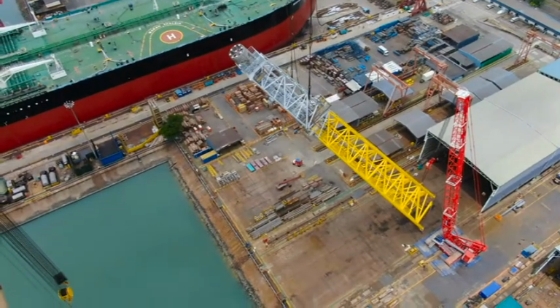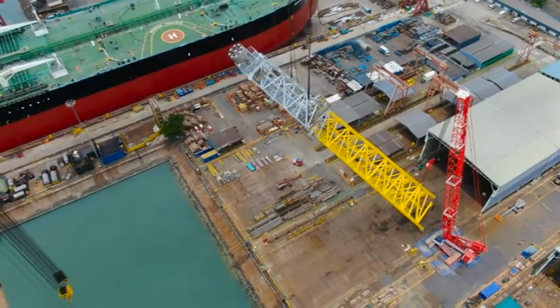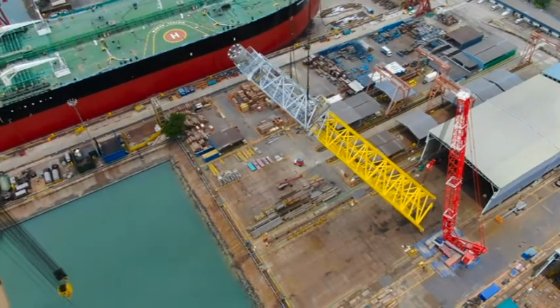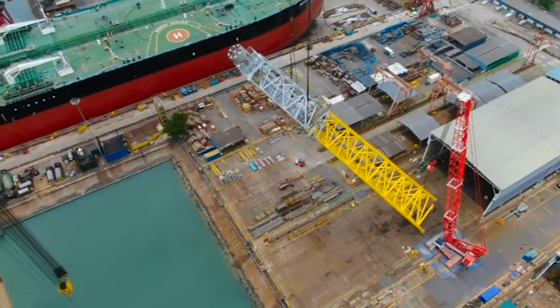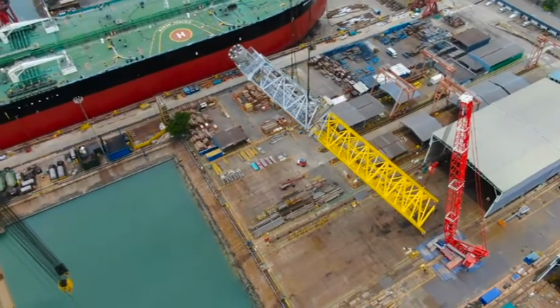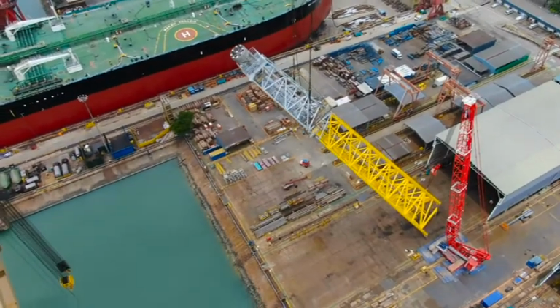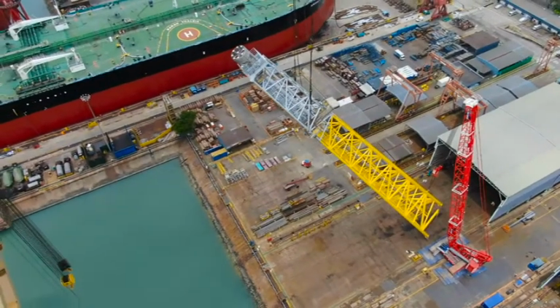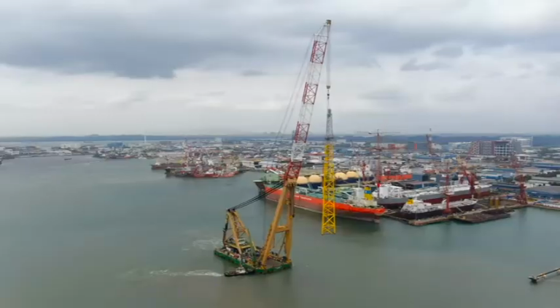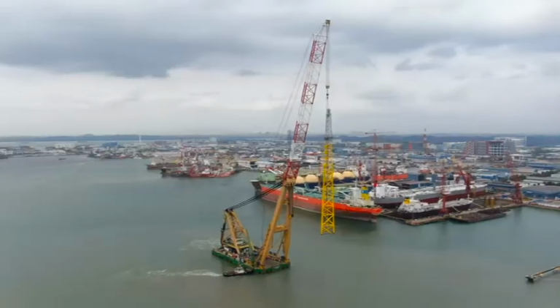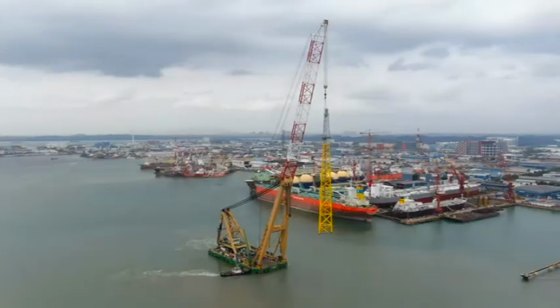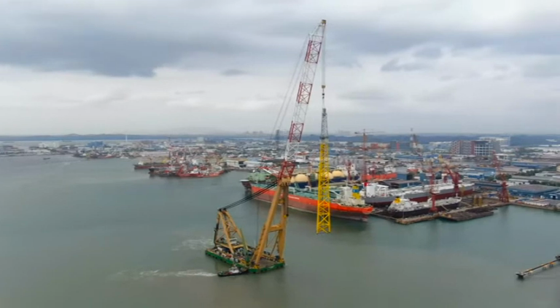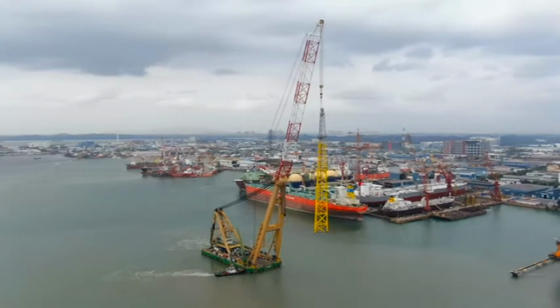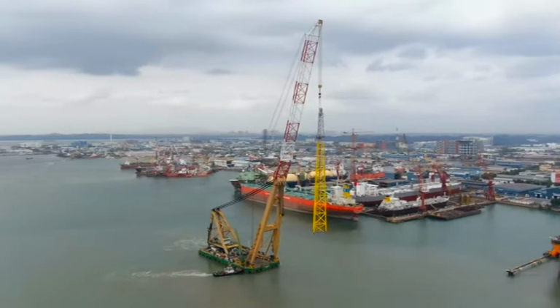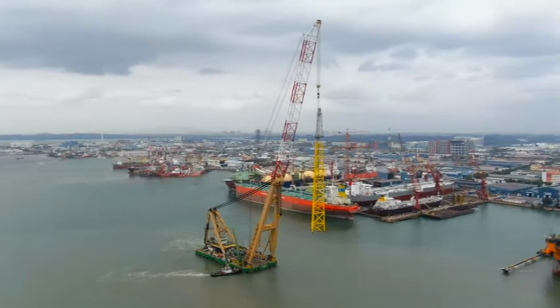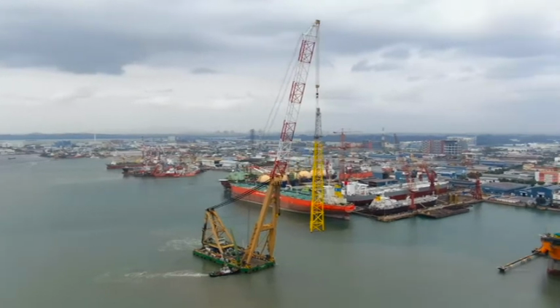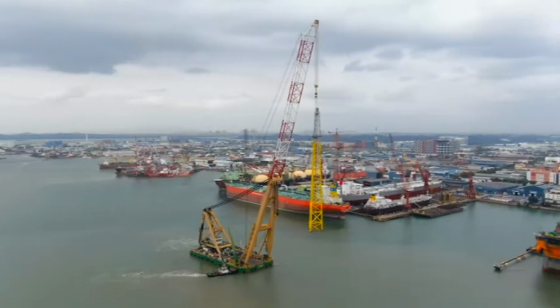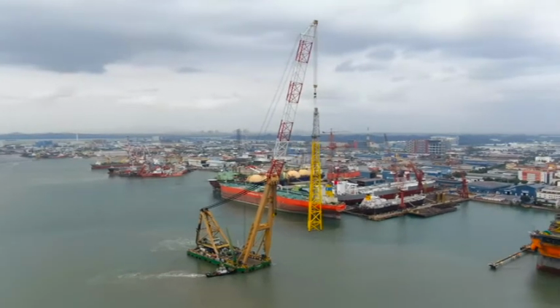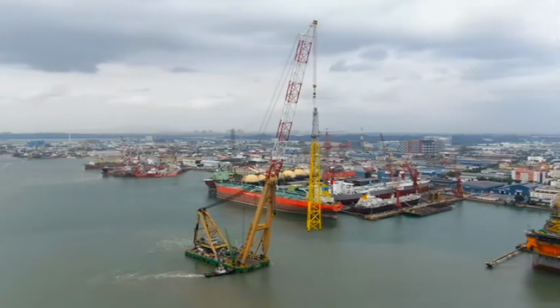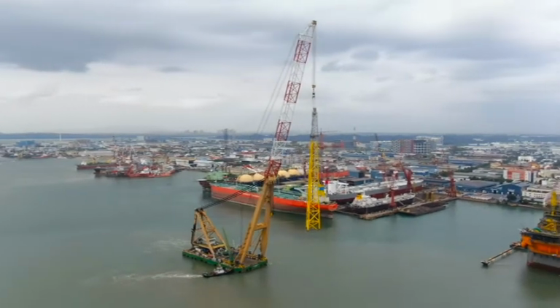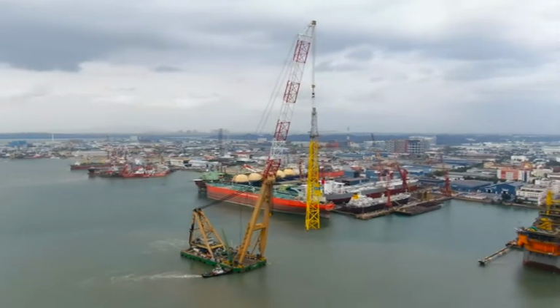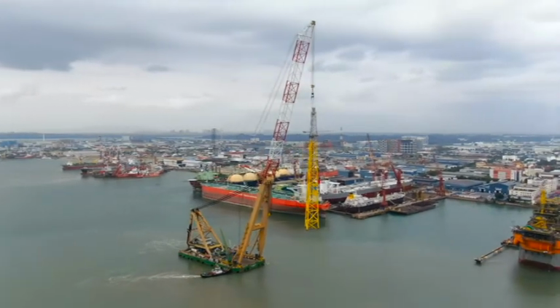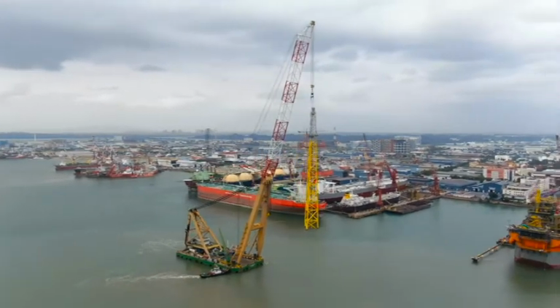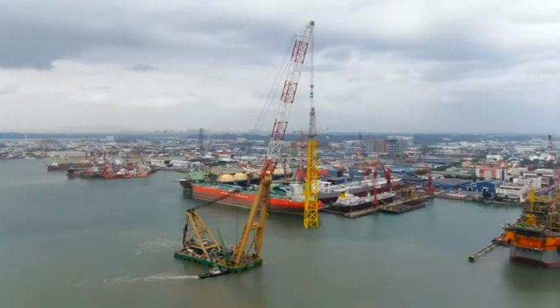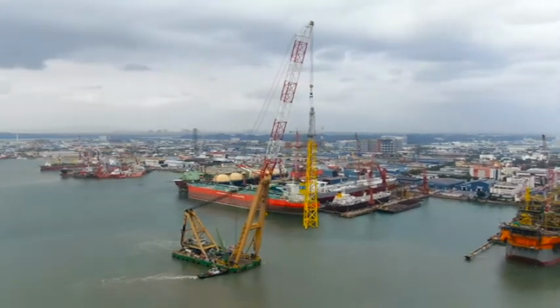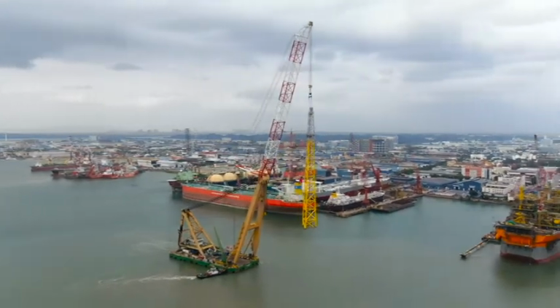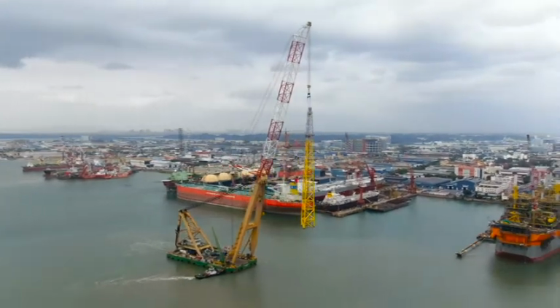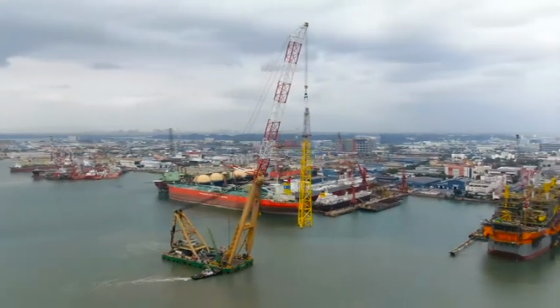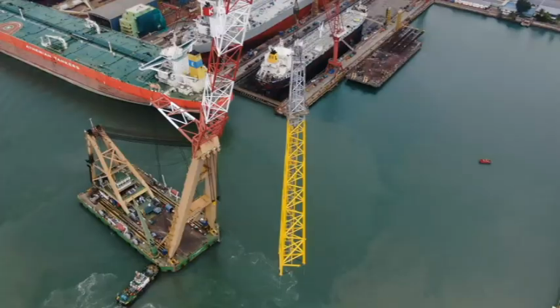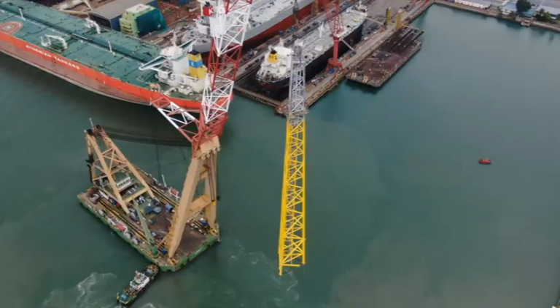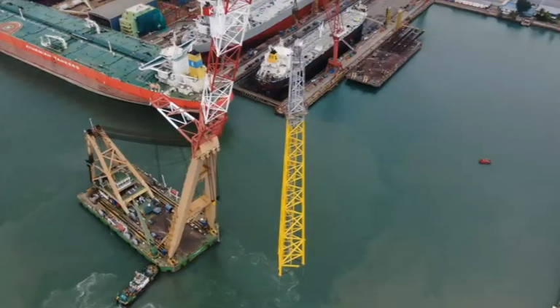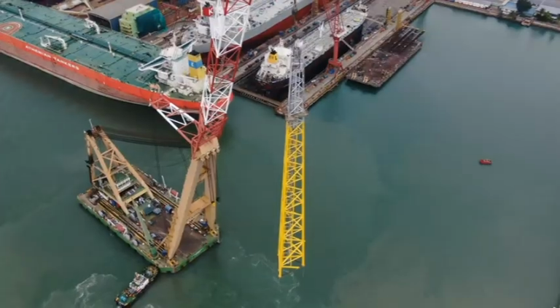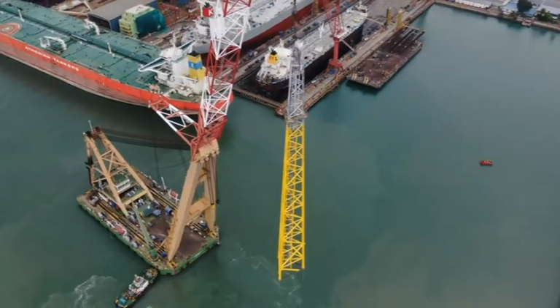The flare tower is then transported to its installation location to be mated with the FPSO.